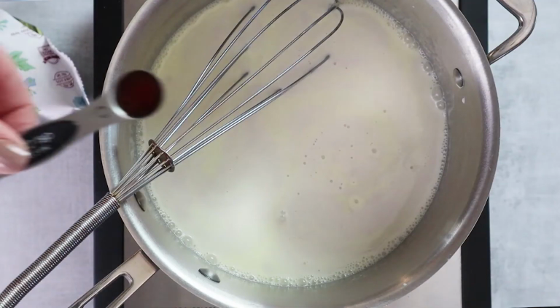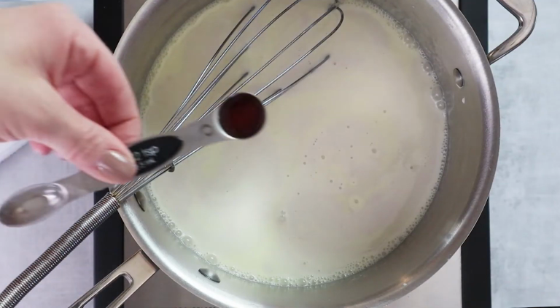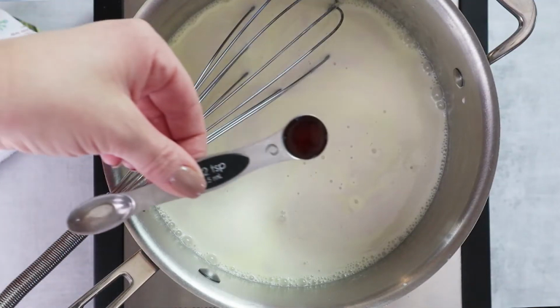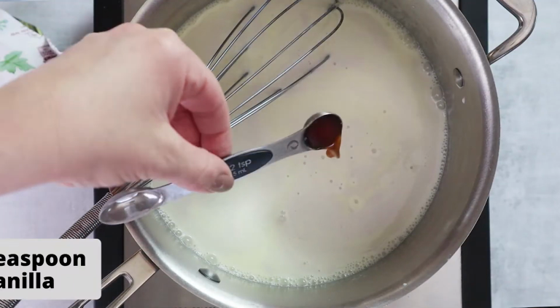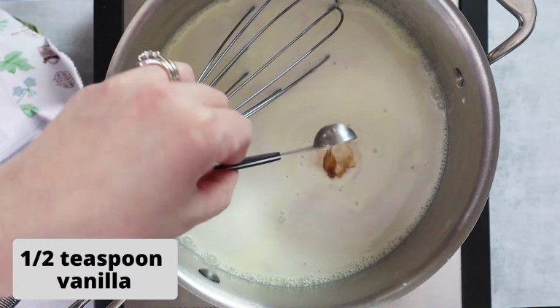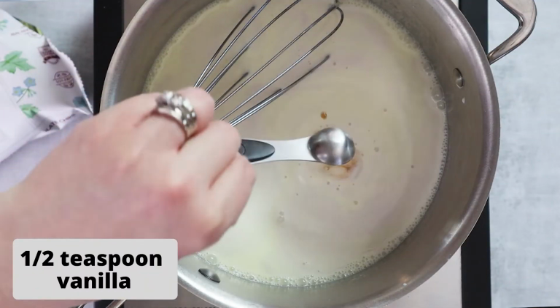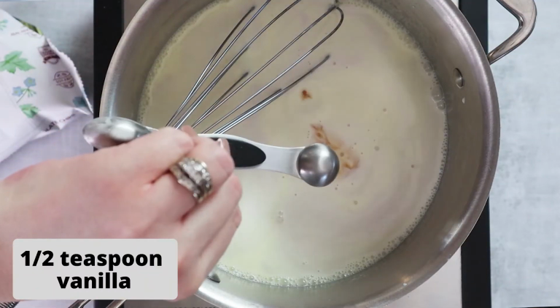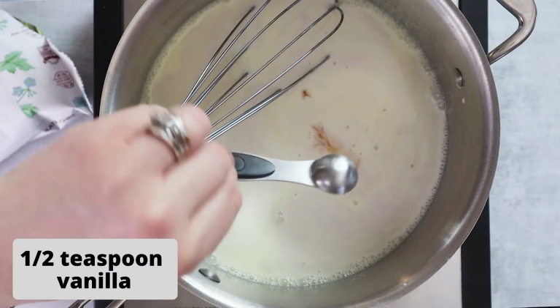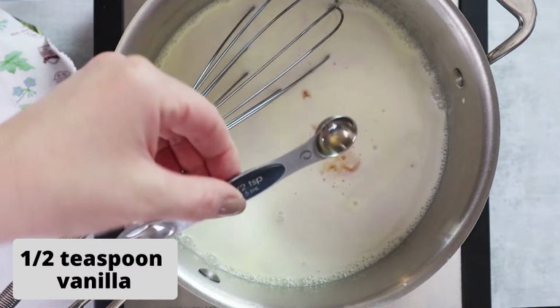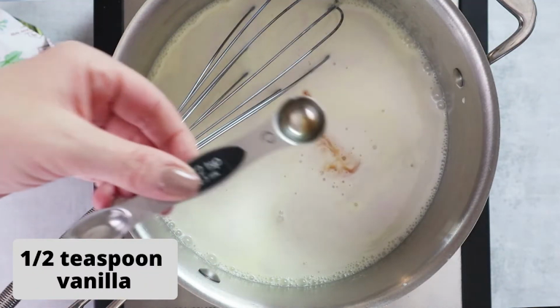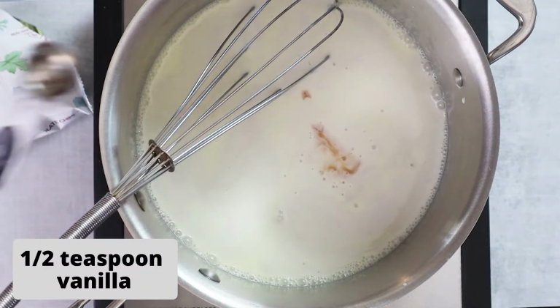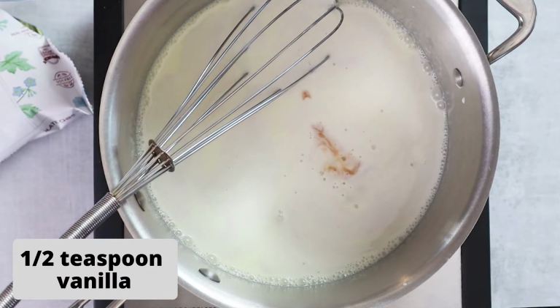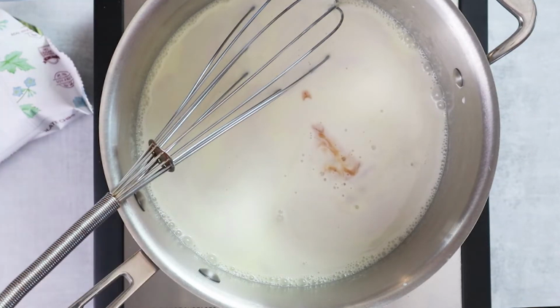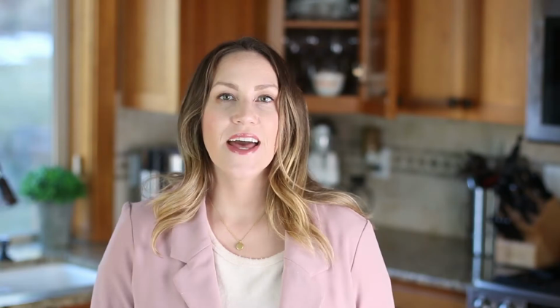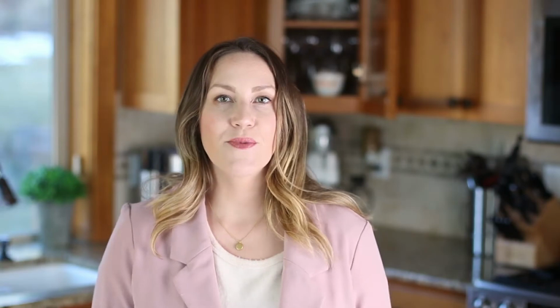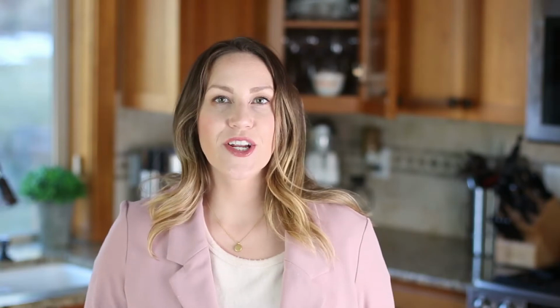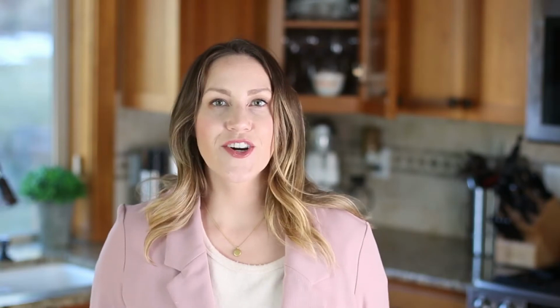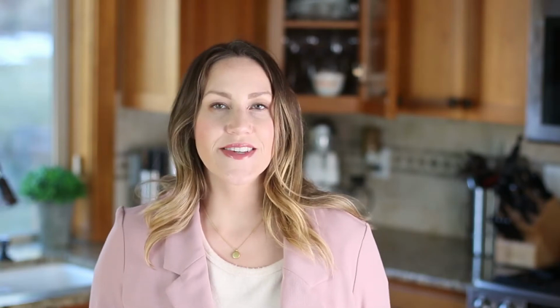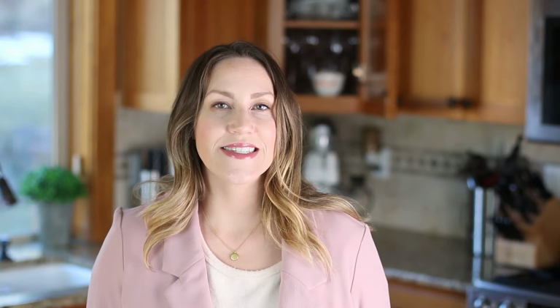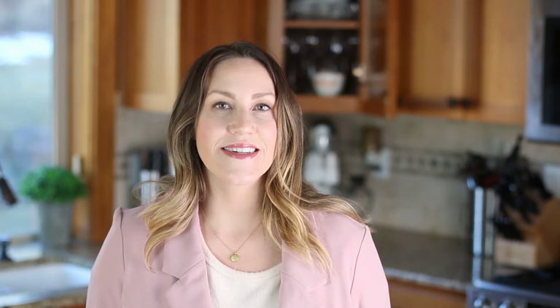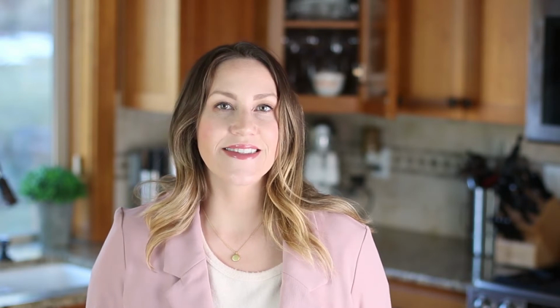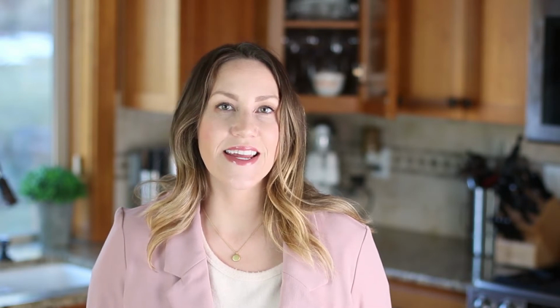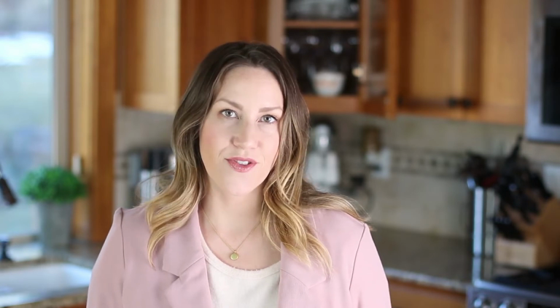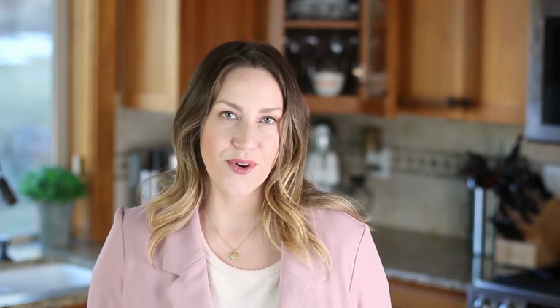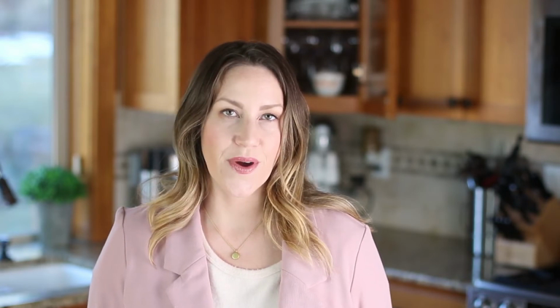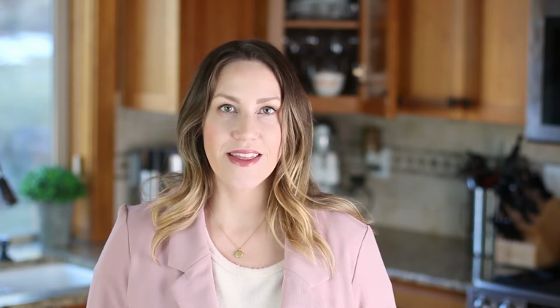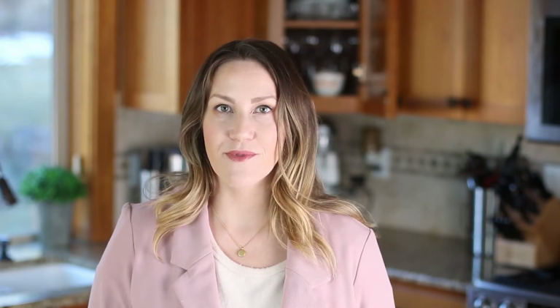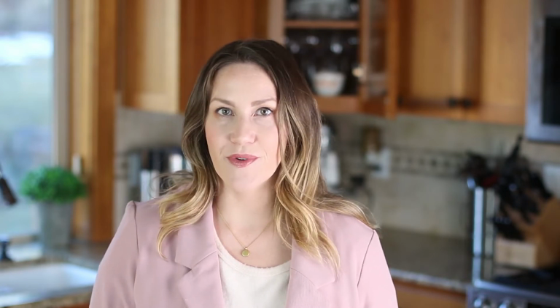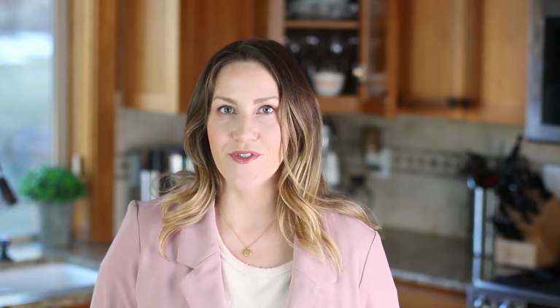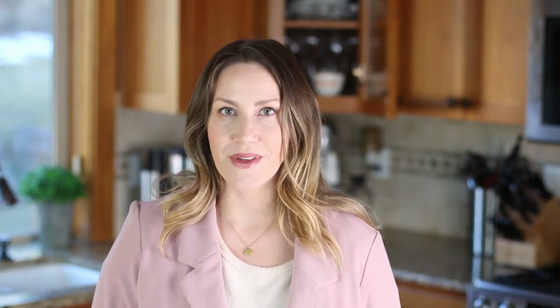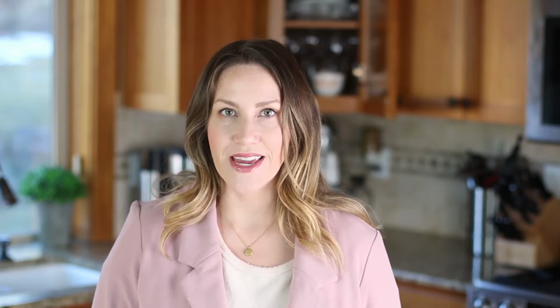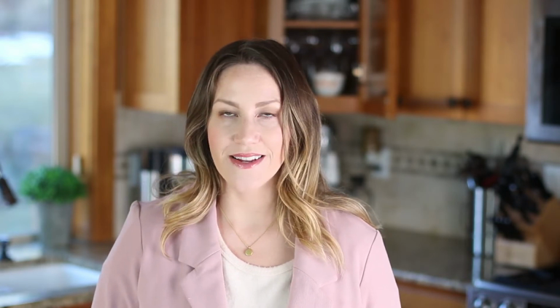Also add a half teaspoon of vanilla, and then we're going to cook this until it's heated through and then remove from the heat.